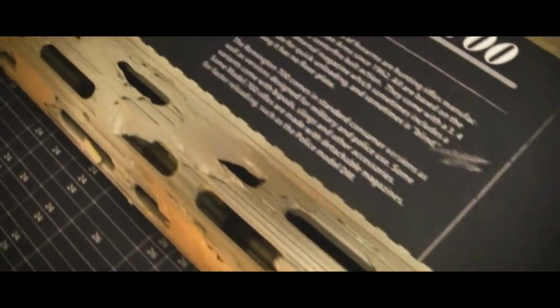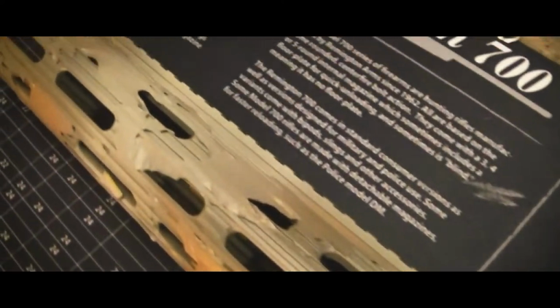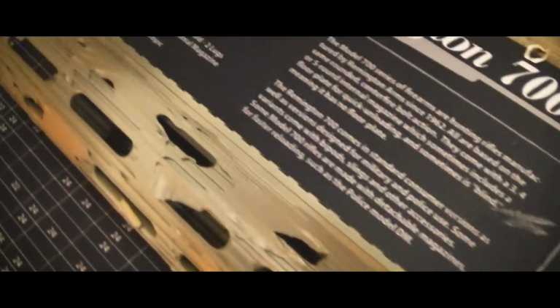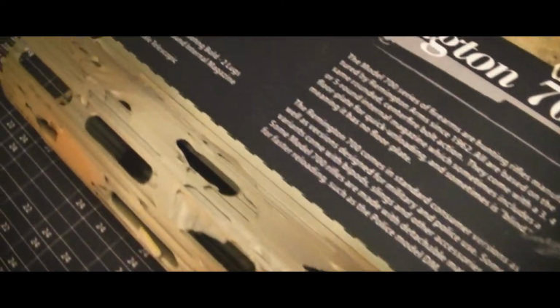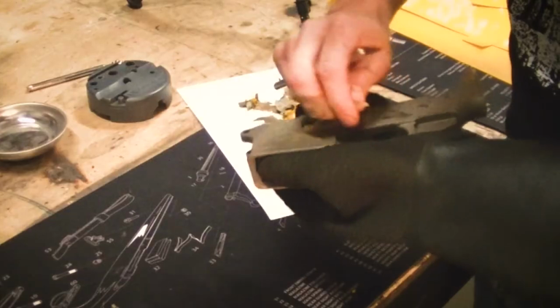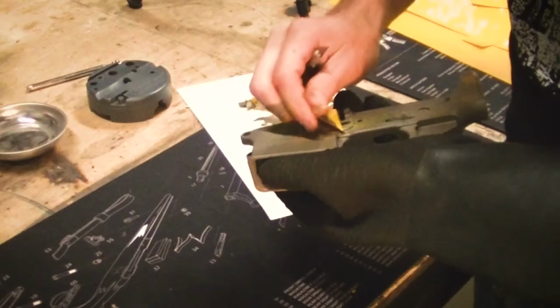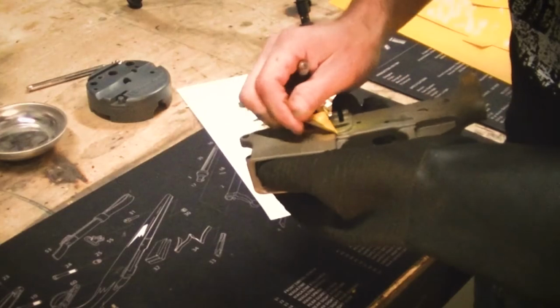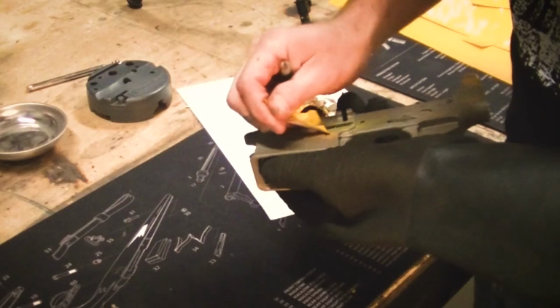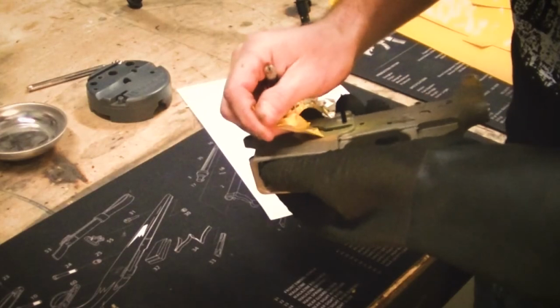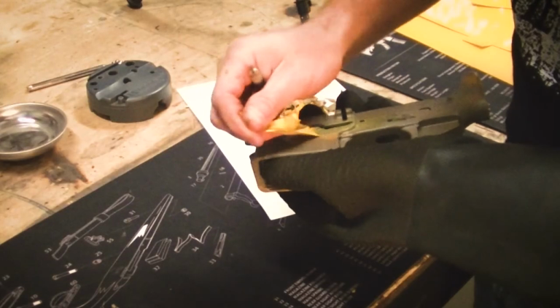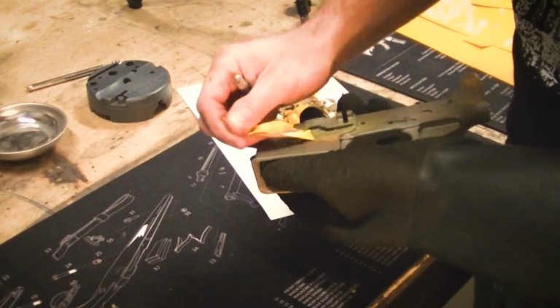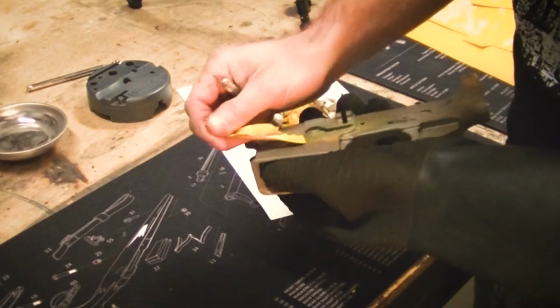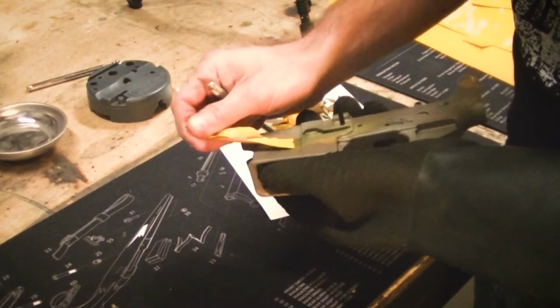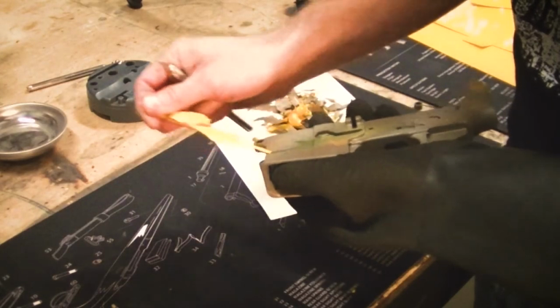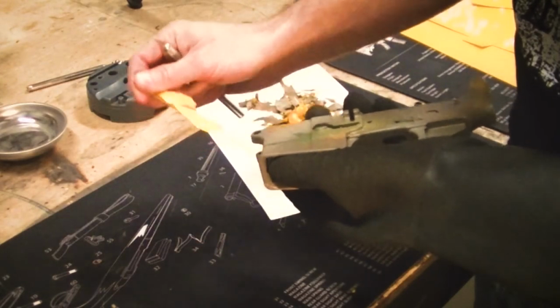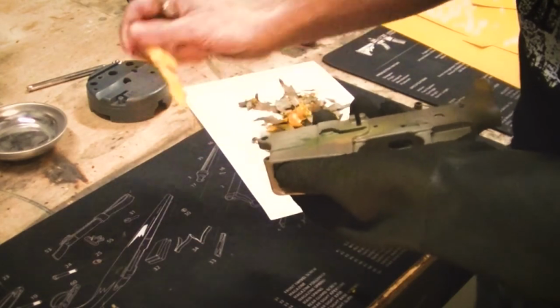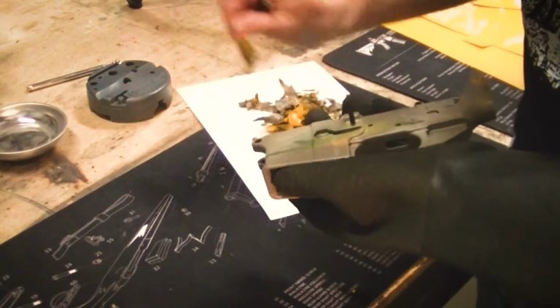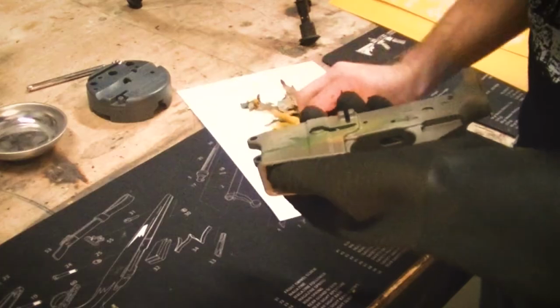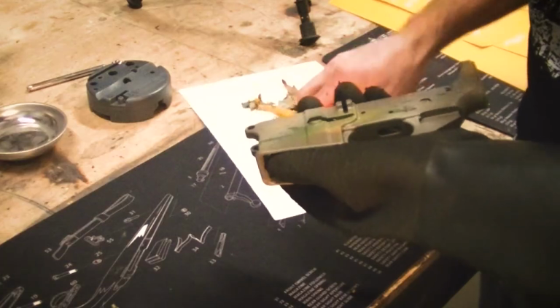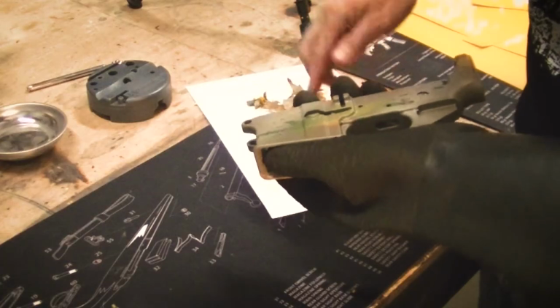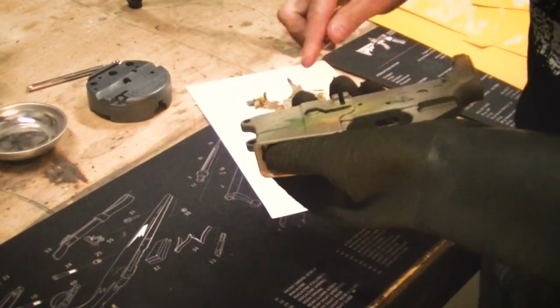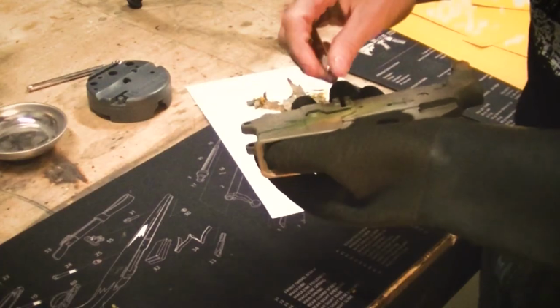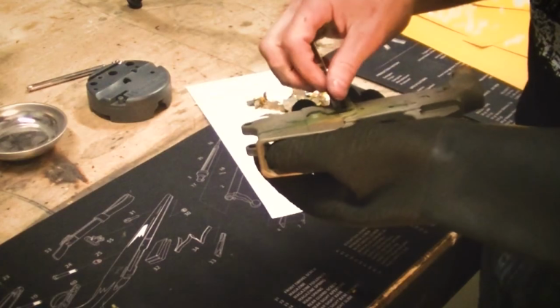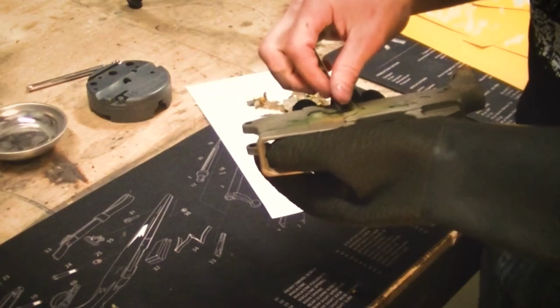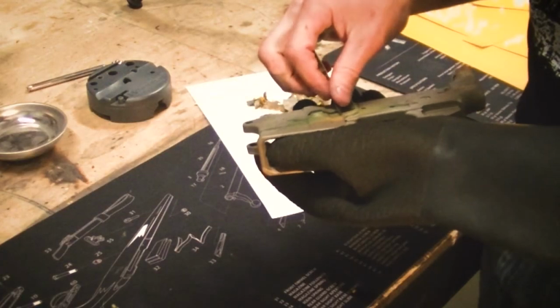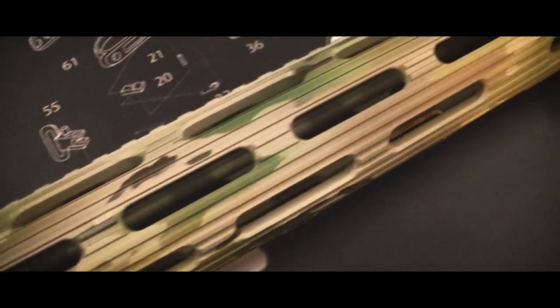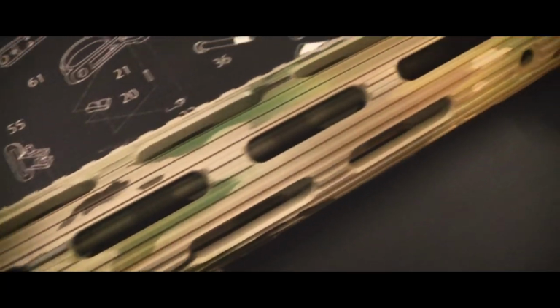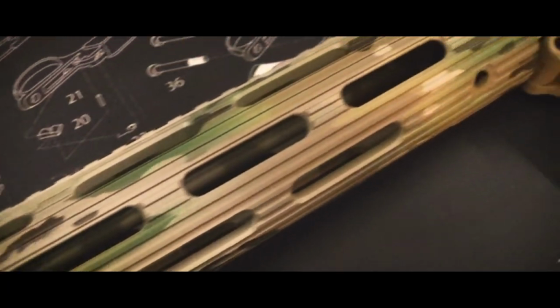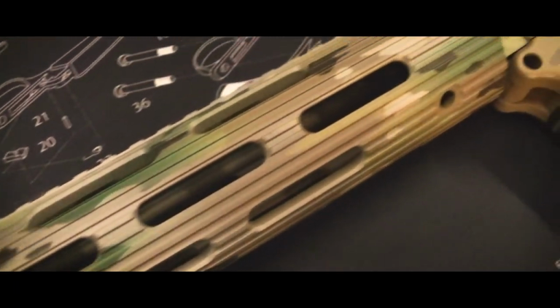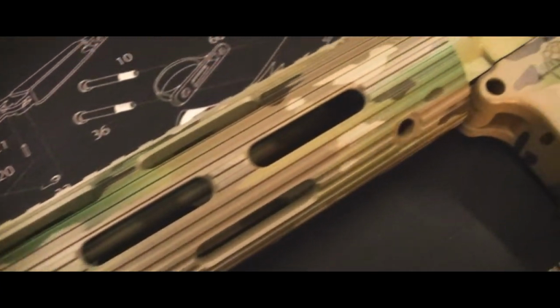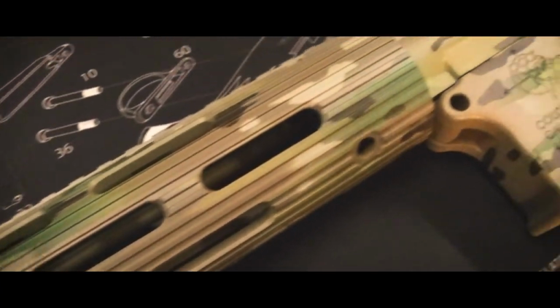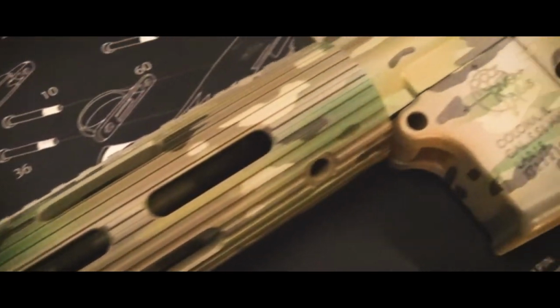Last, we remove the stencils and reassemble the project. This concludes OCP camouflage.